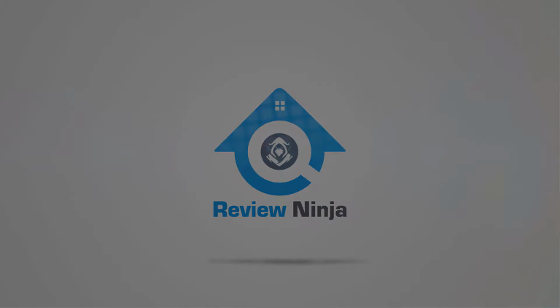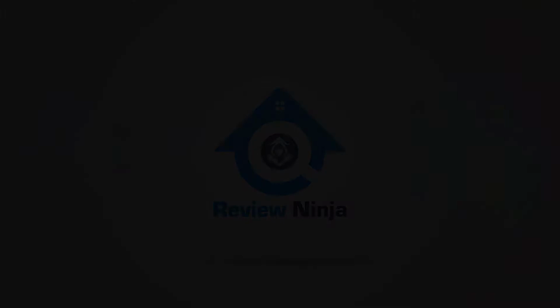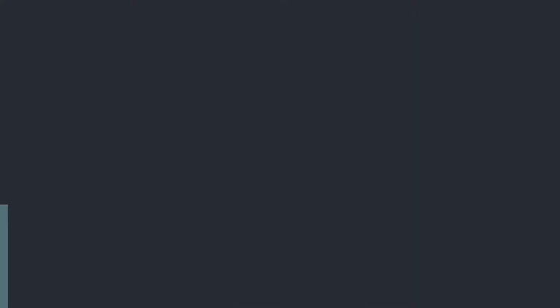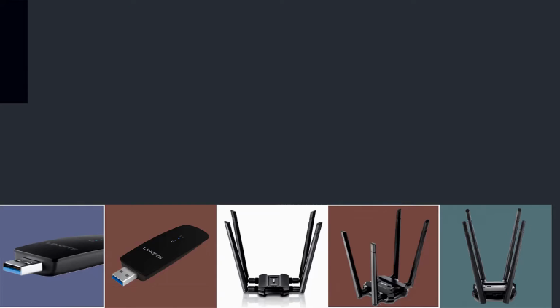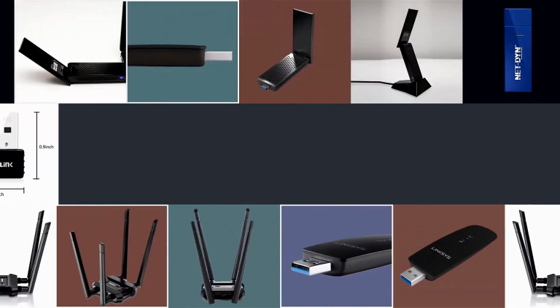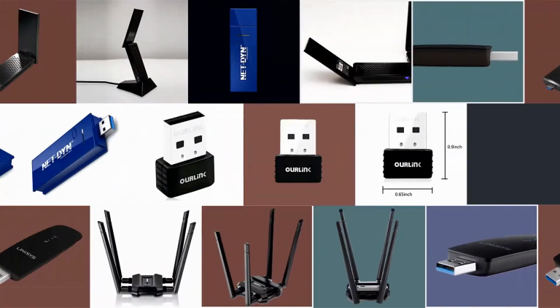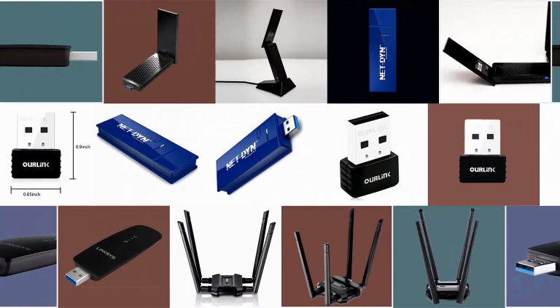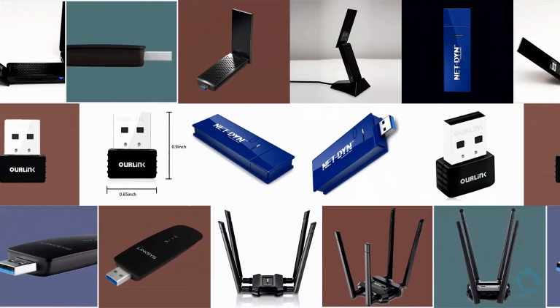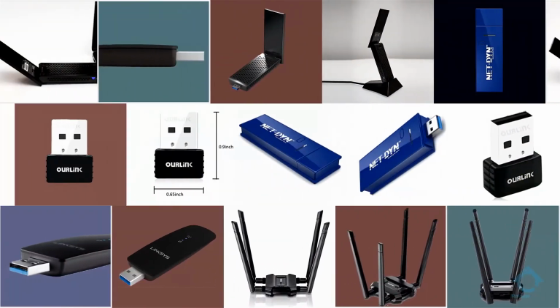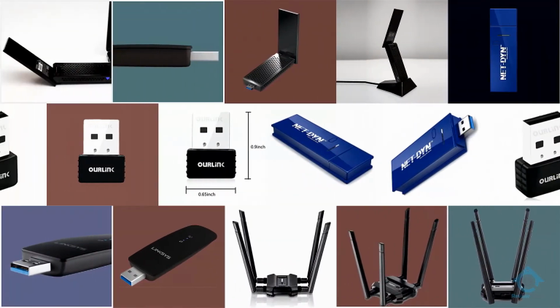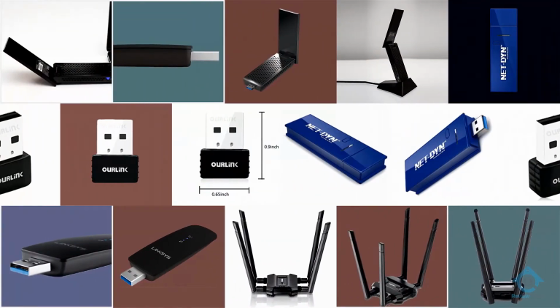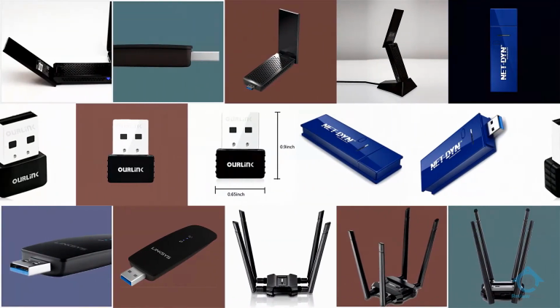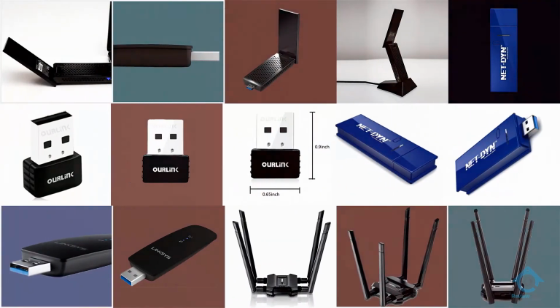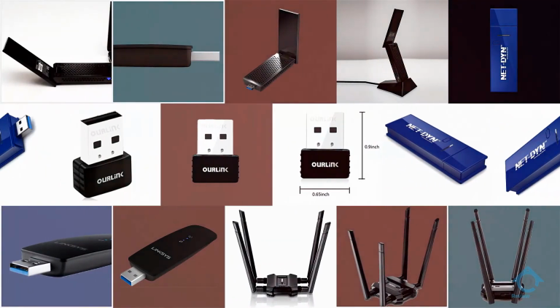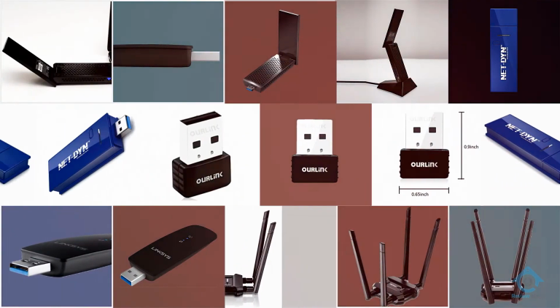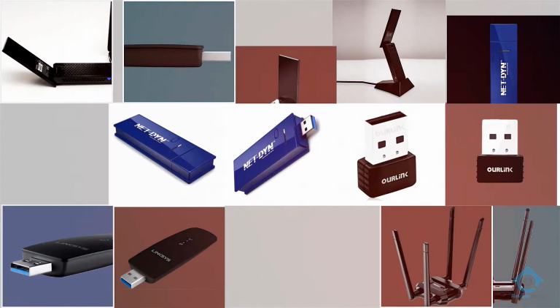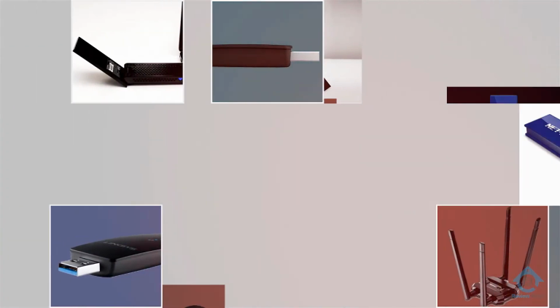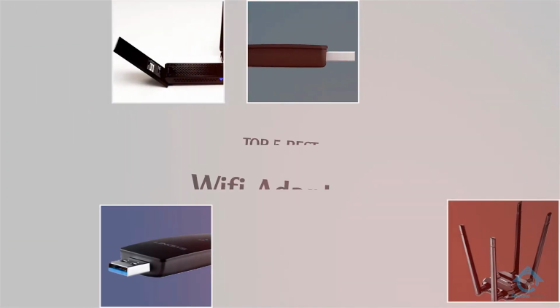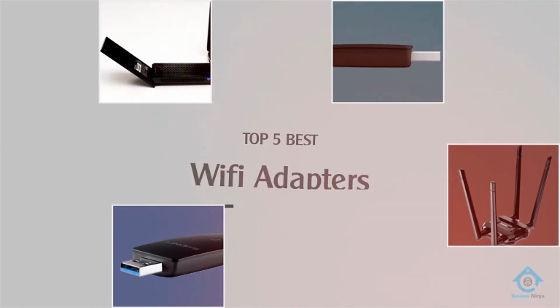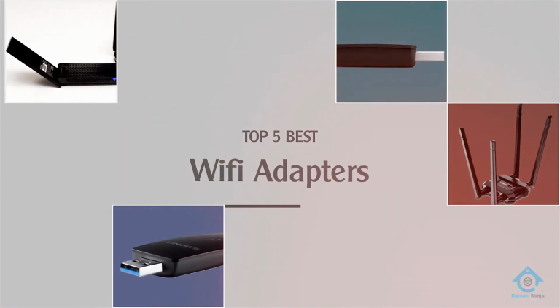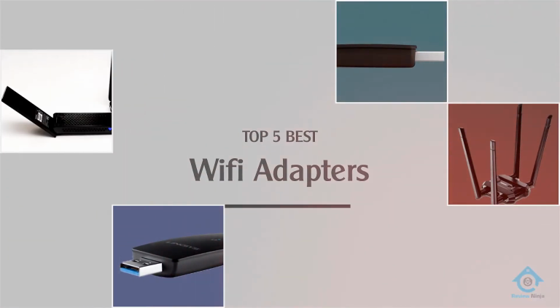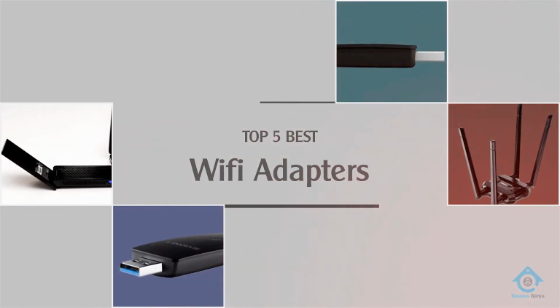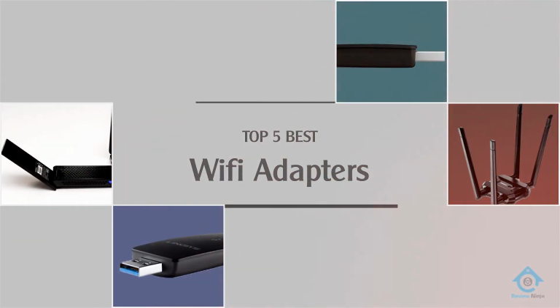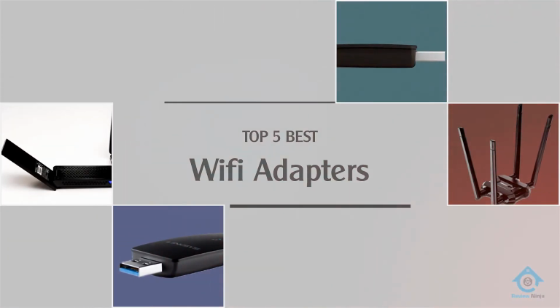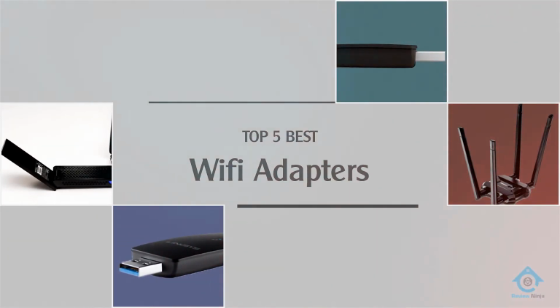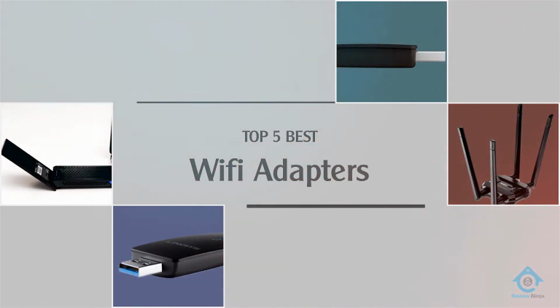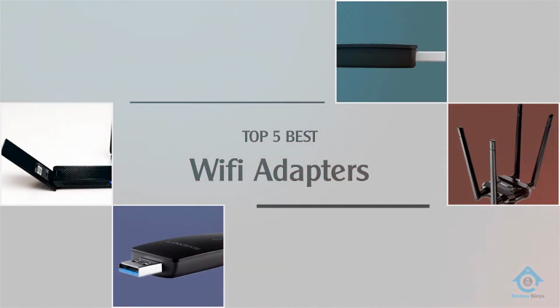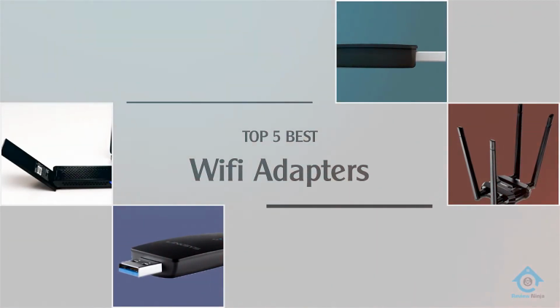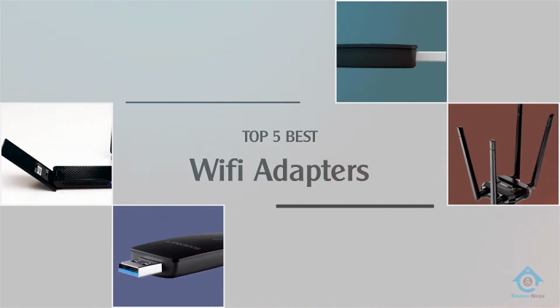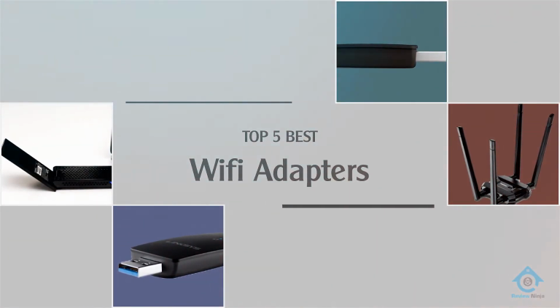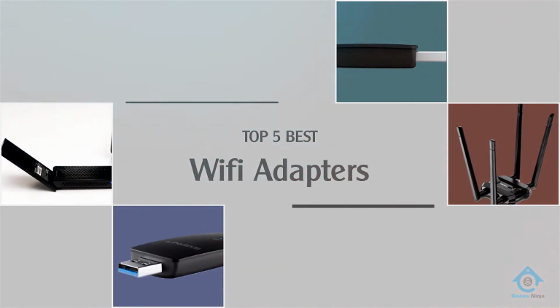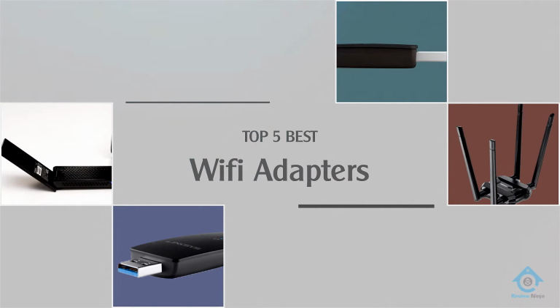If you are looking for the best Wi-Fi adapter, here is a collection you have got to see. Let's get started.